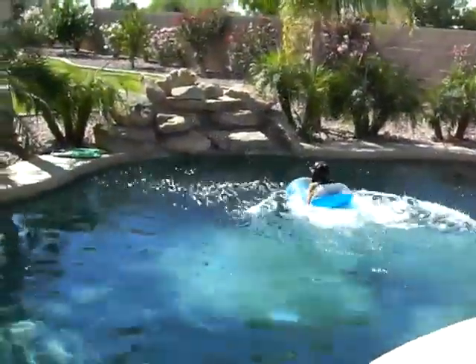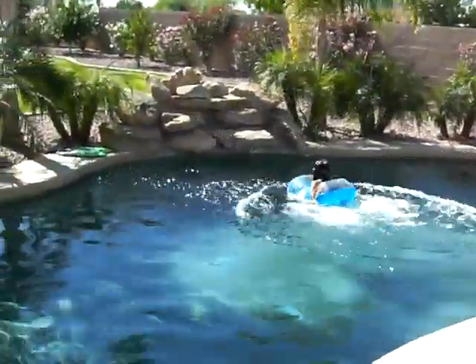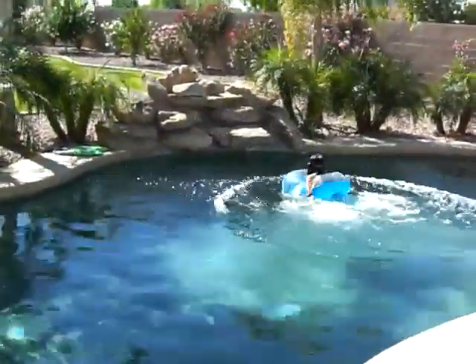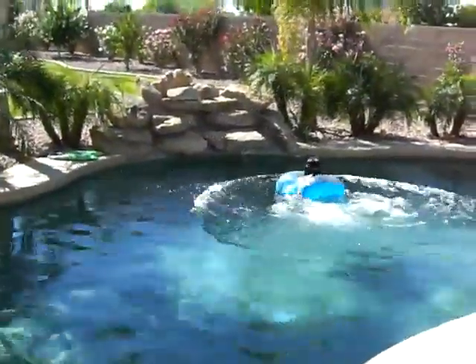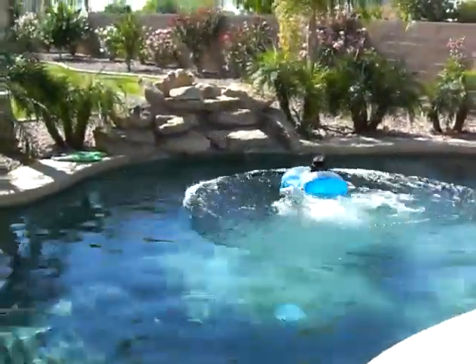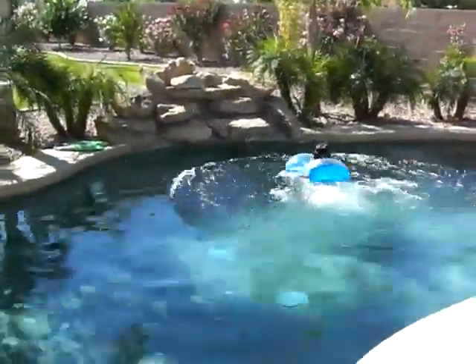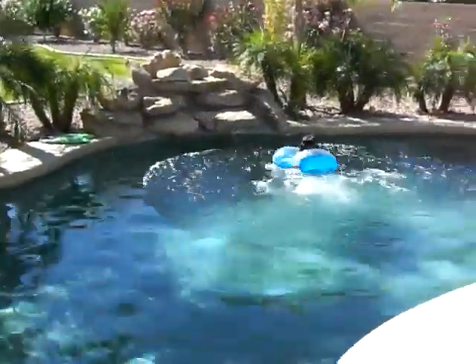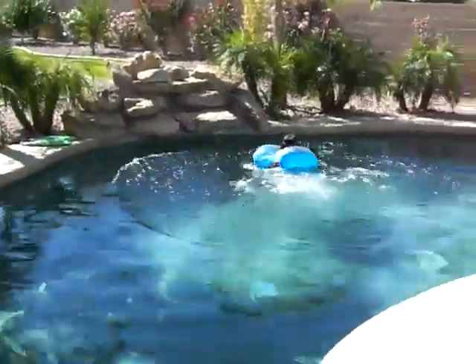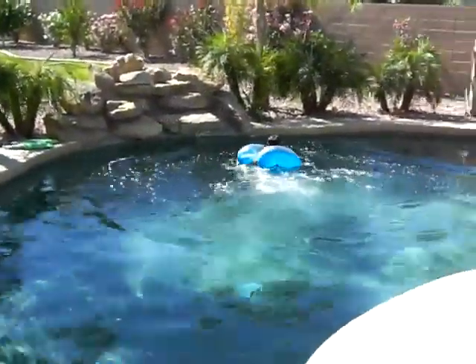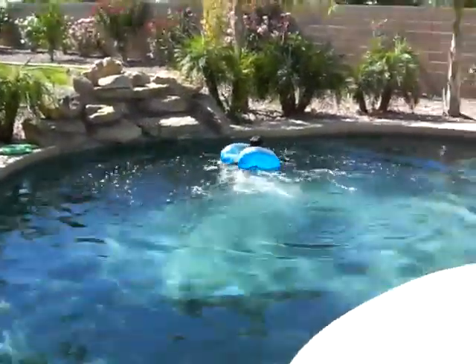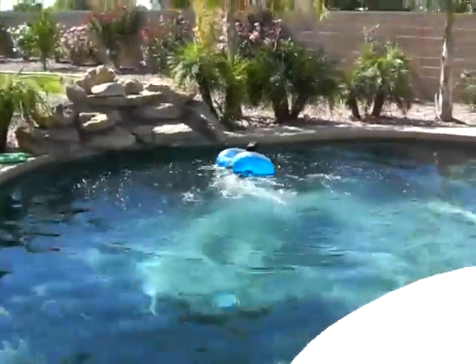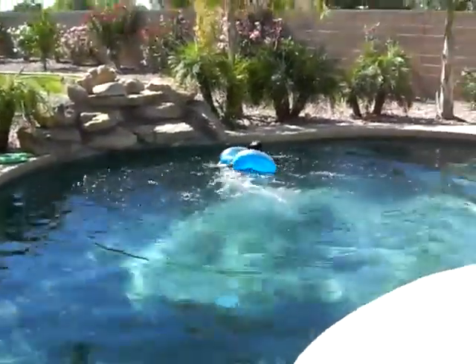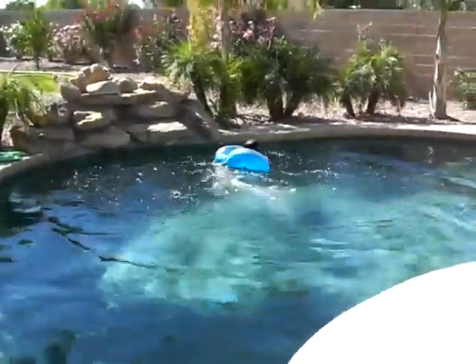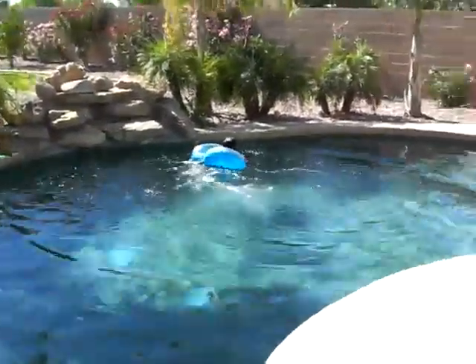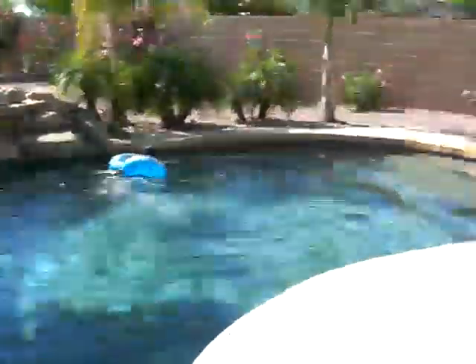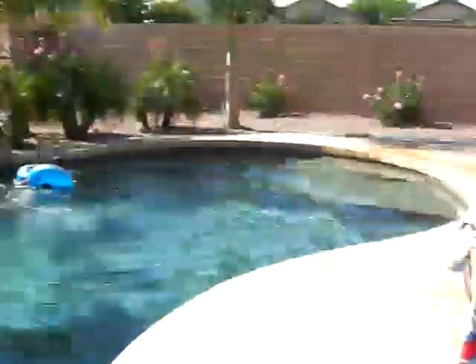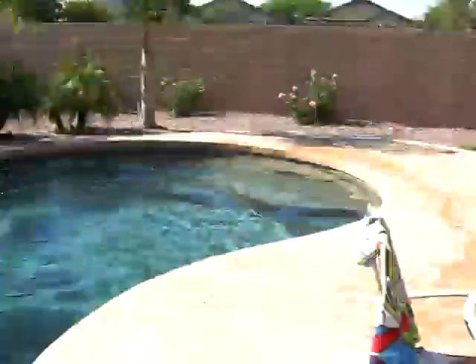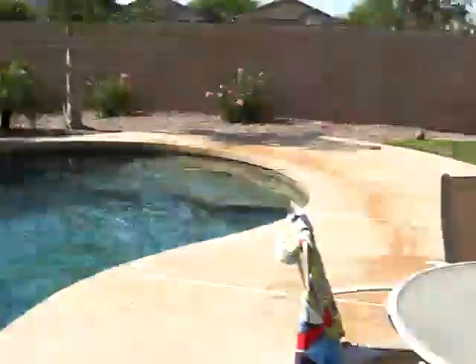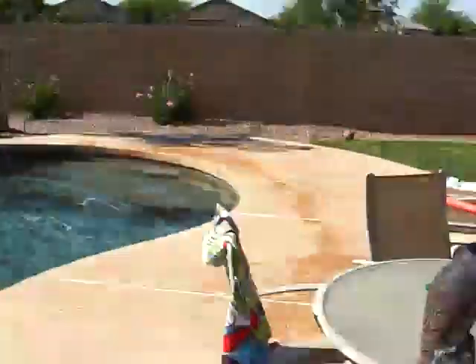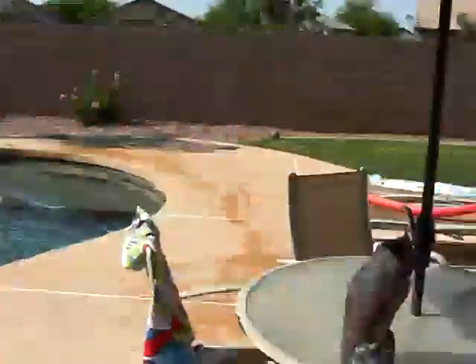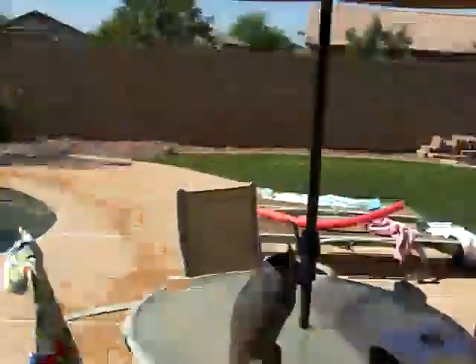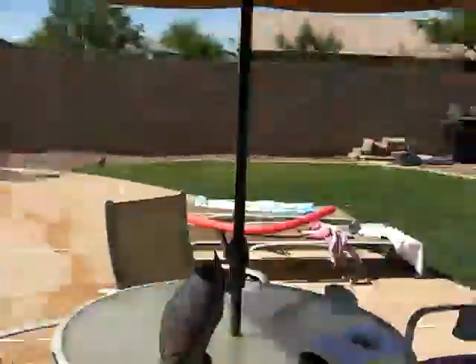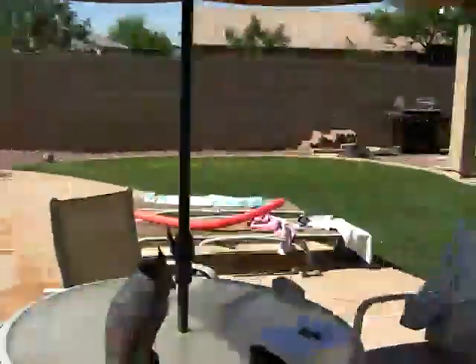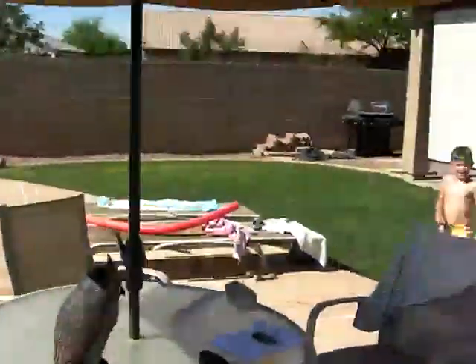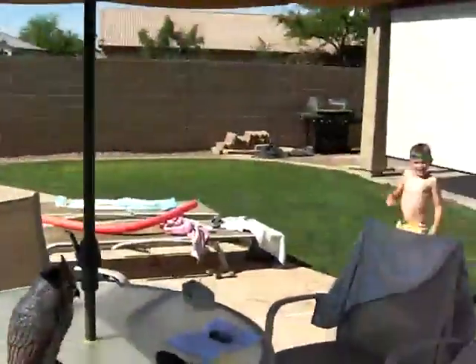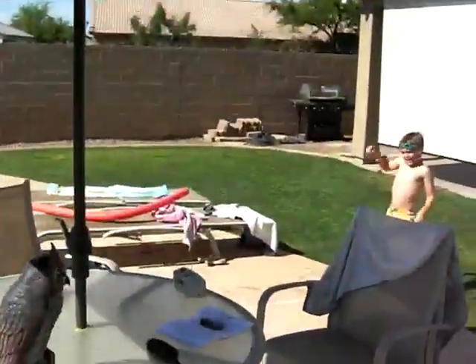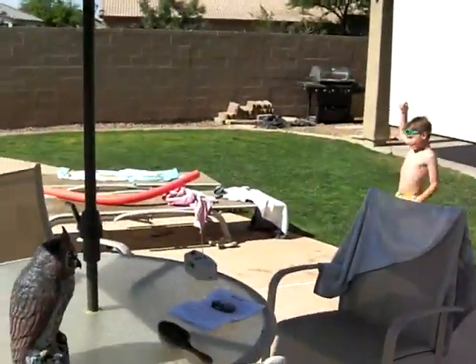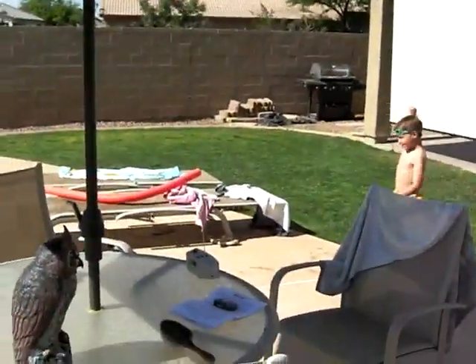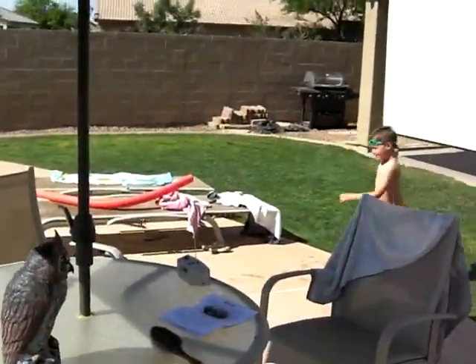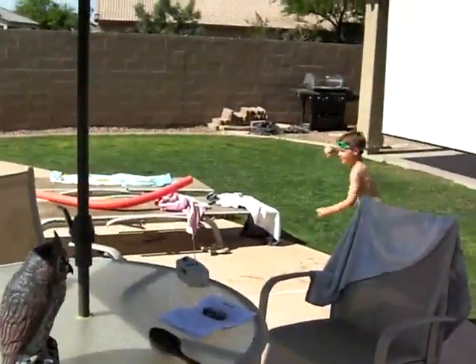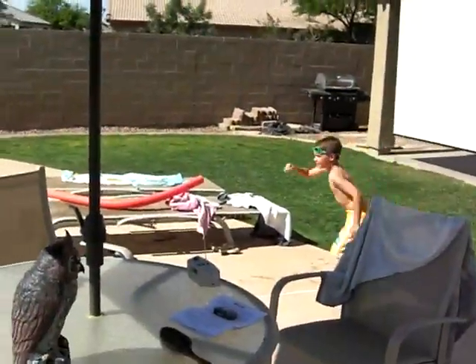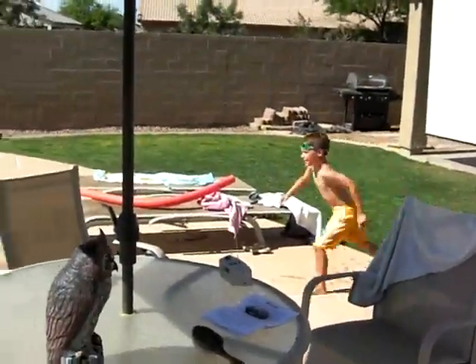Here I go. Okay, here's Jacob's turn. Here he goes. Ready? Go.